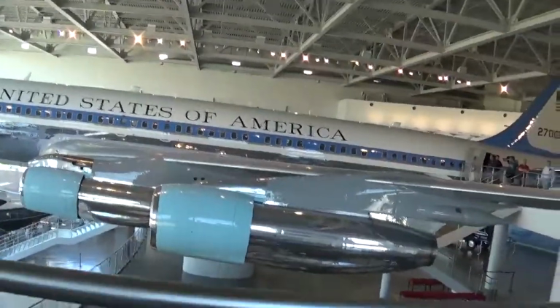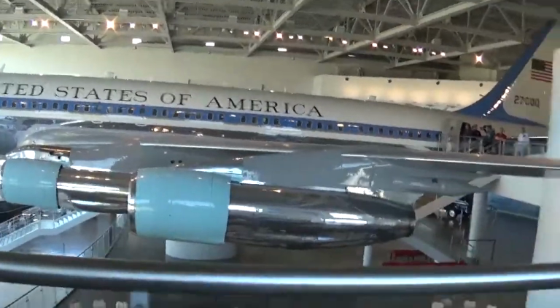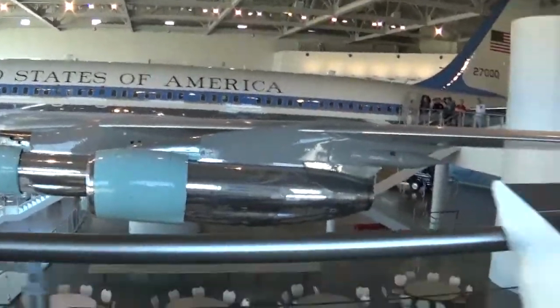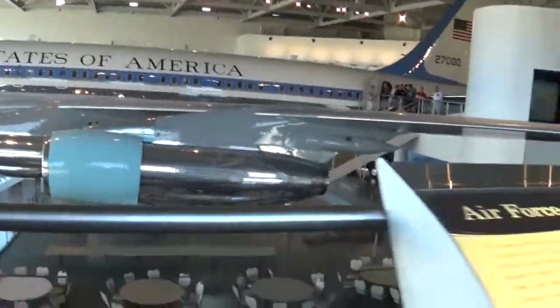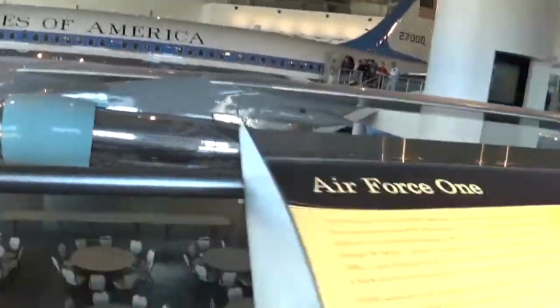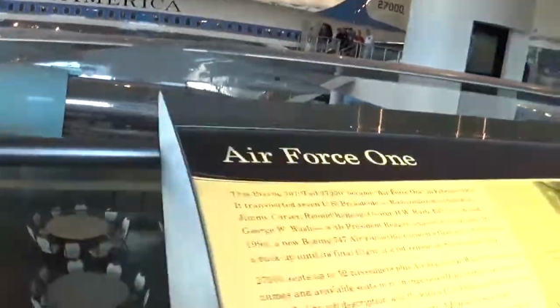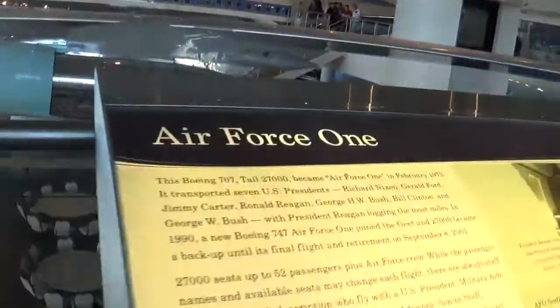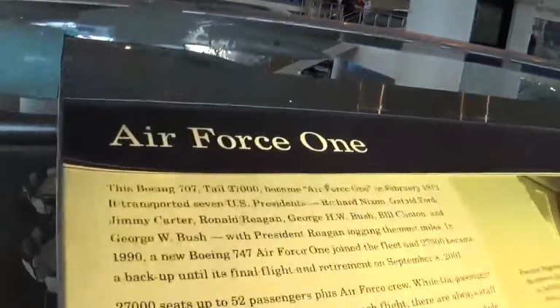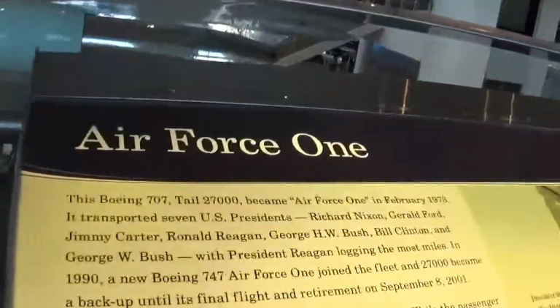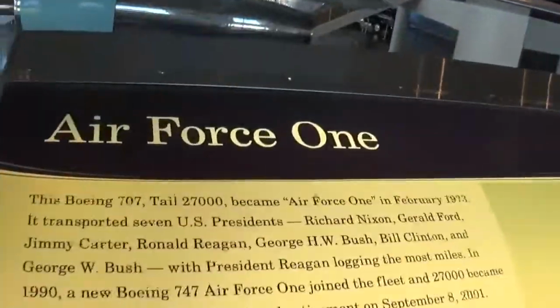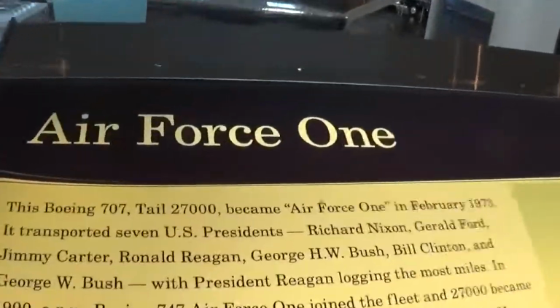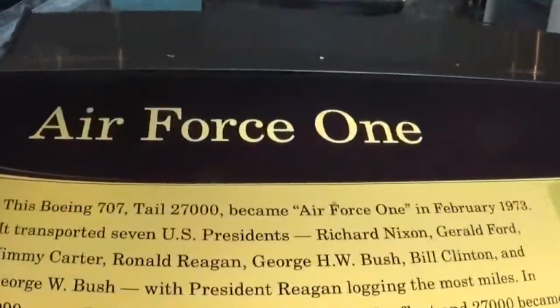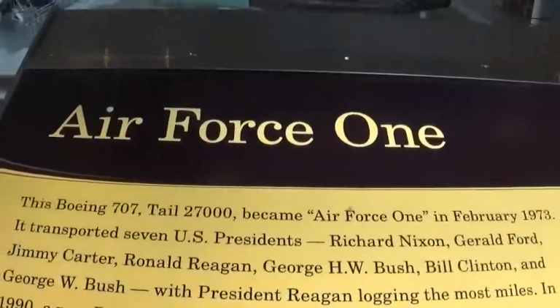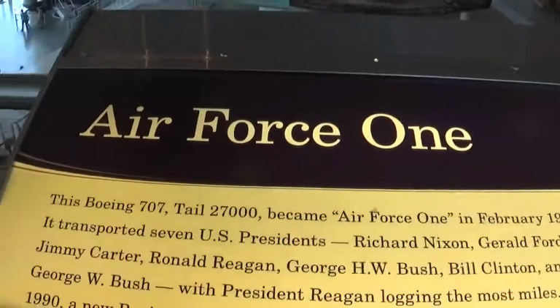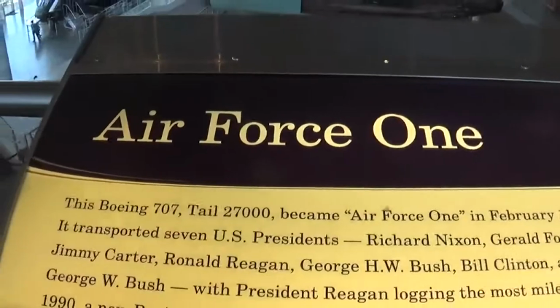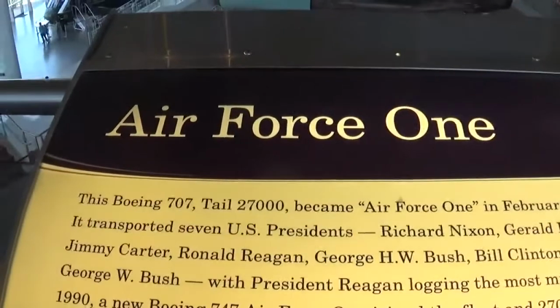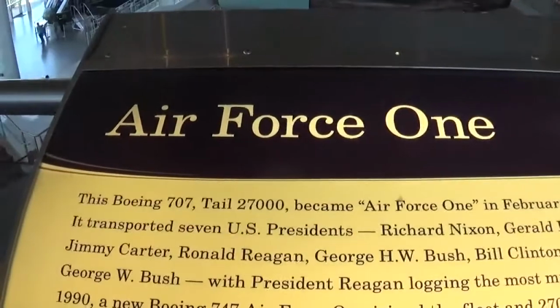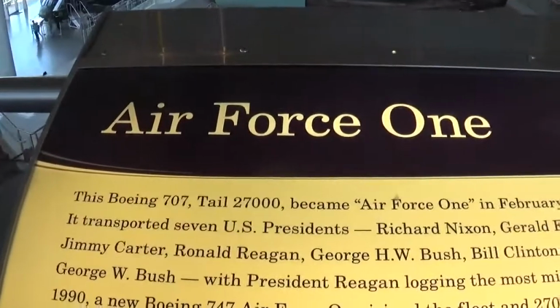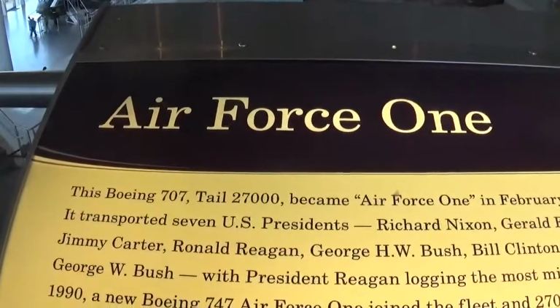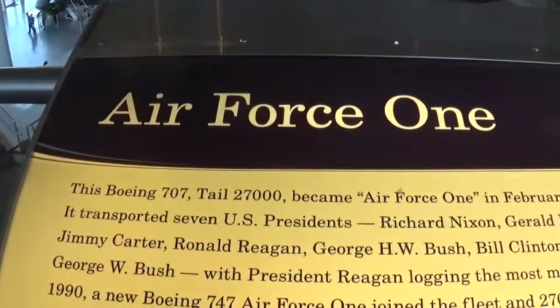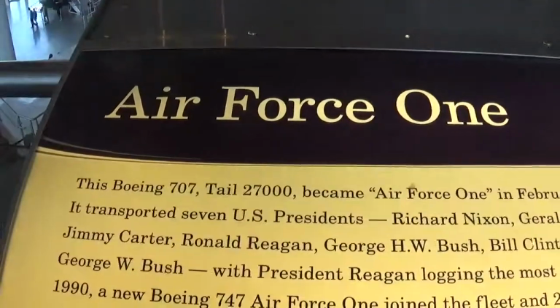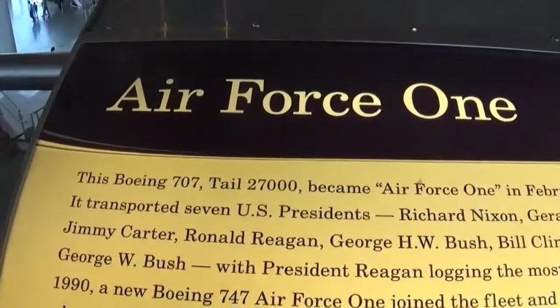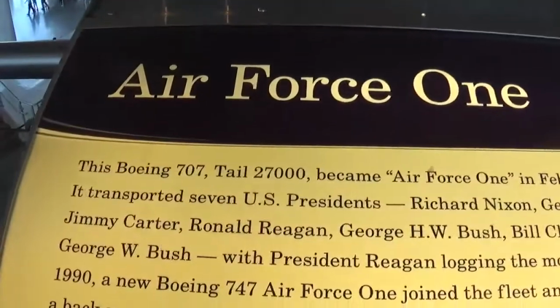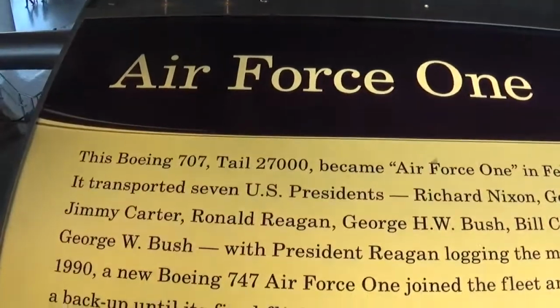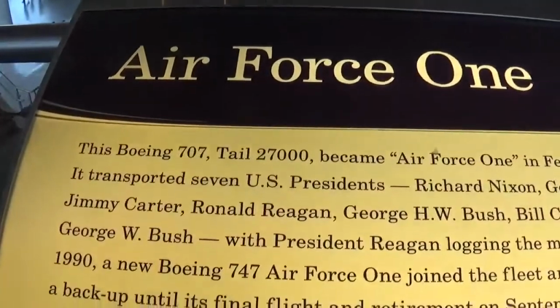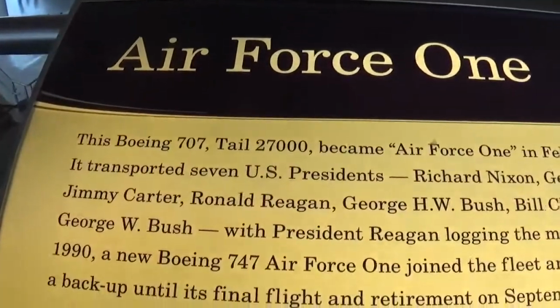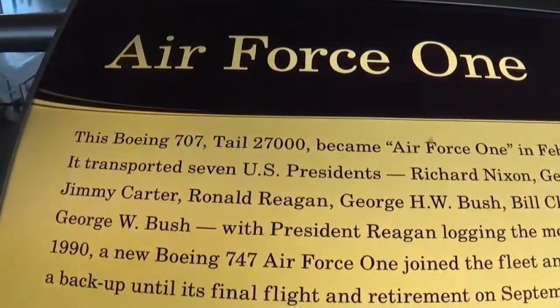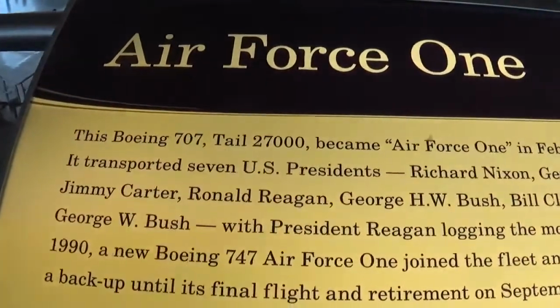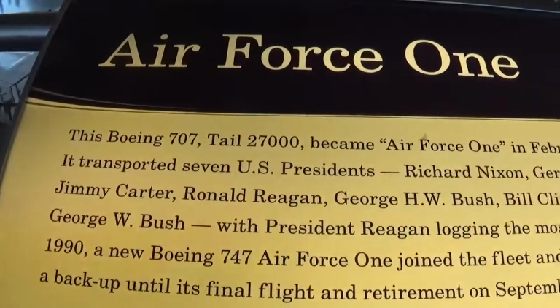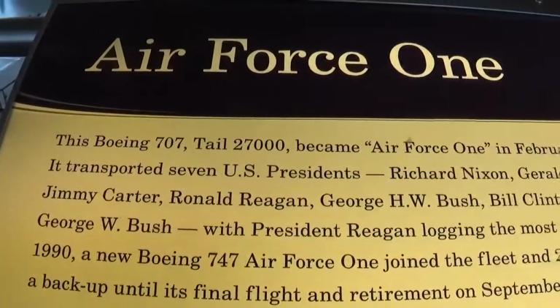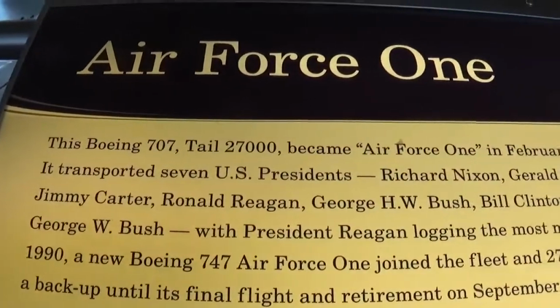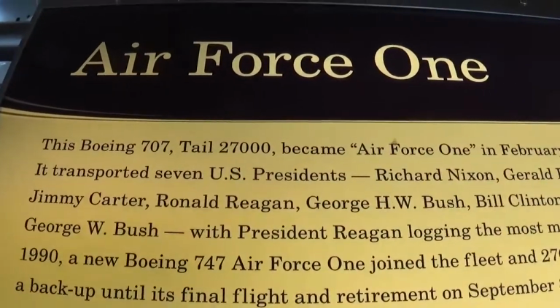Wait, I might show some information right here. Let's see — Boeing 707. Okay, there we go.